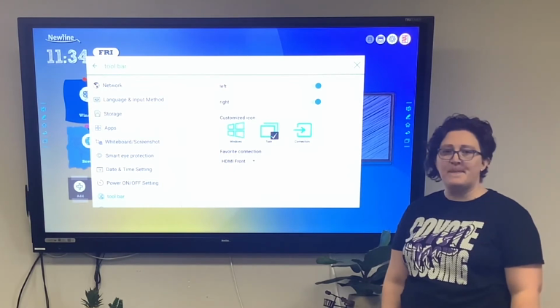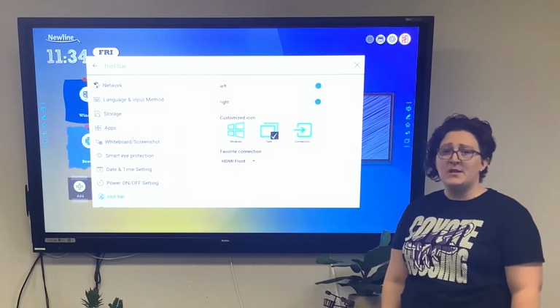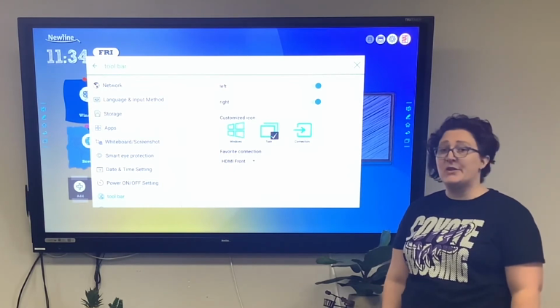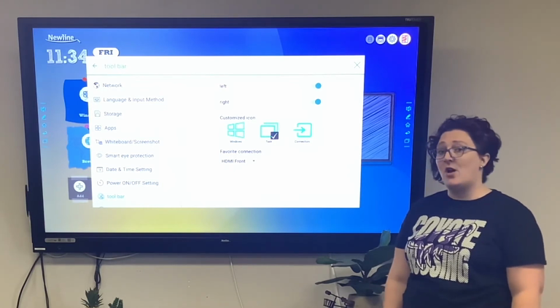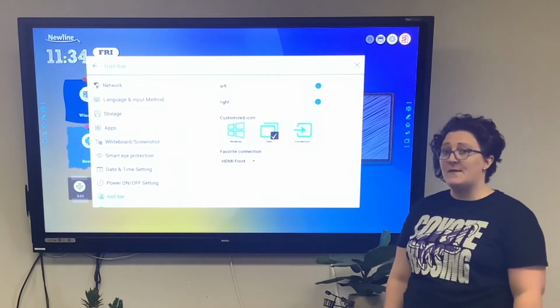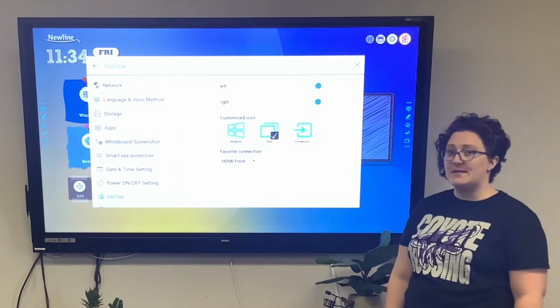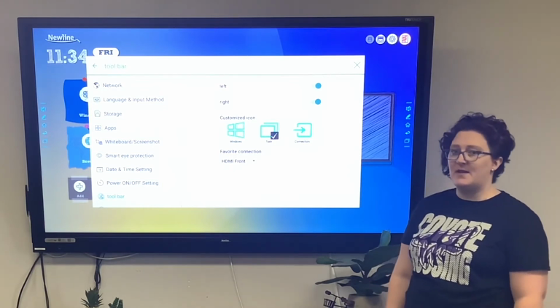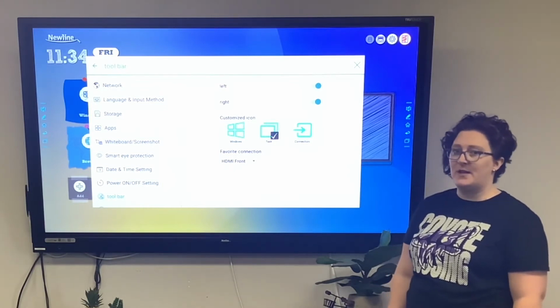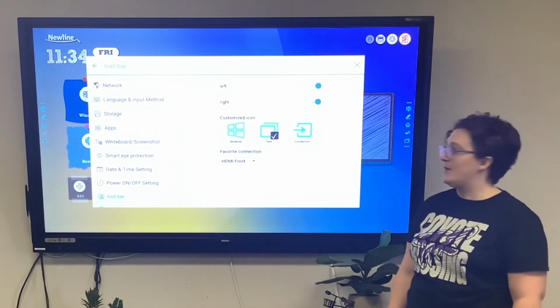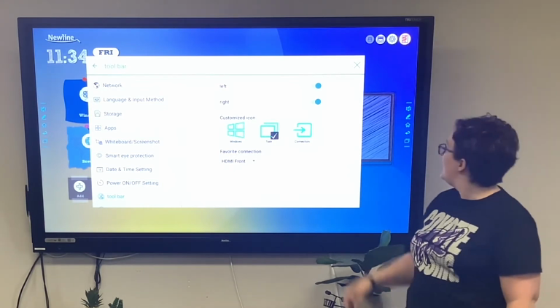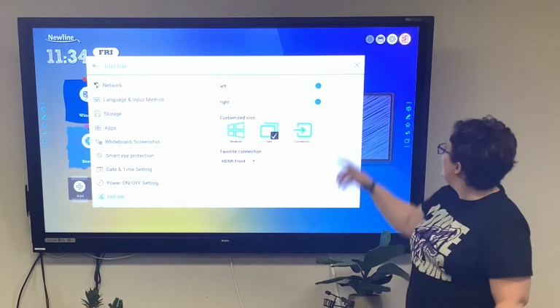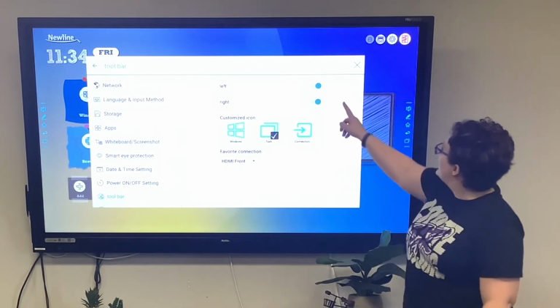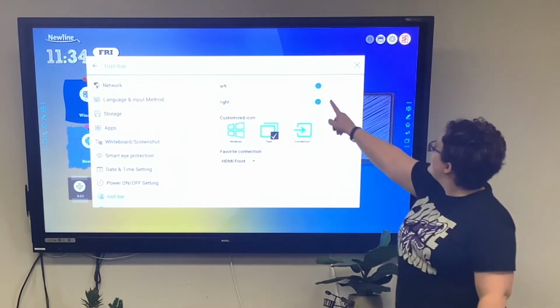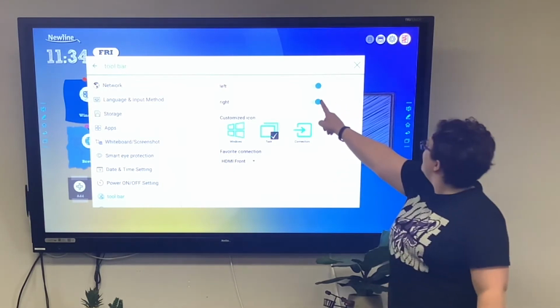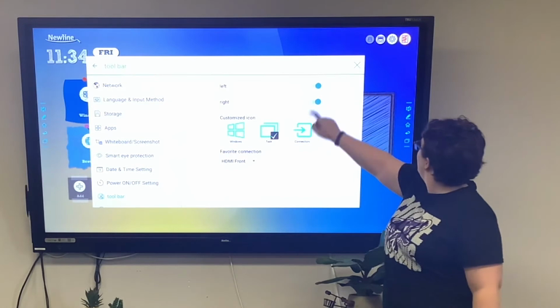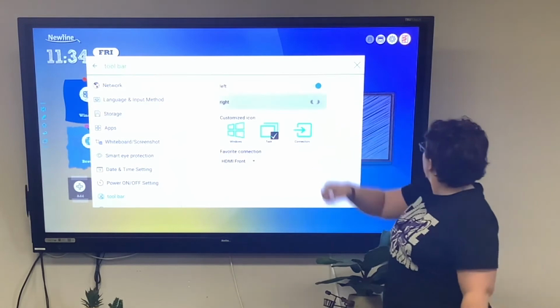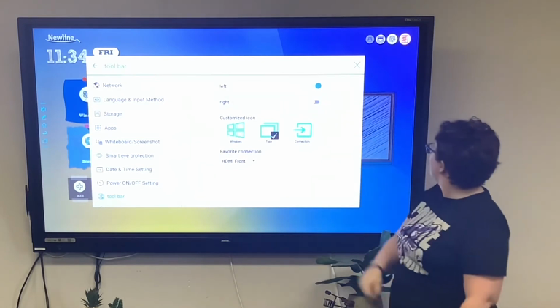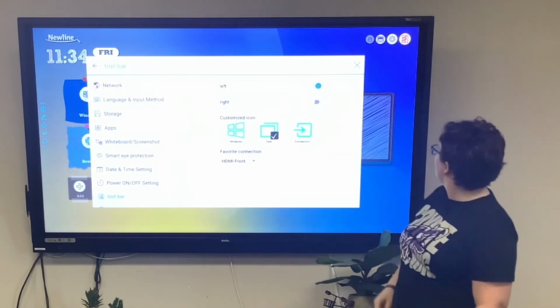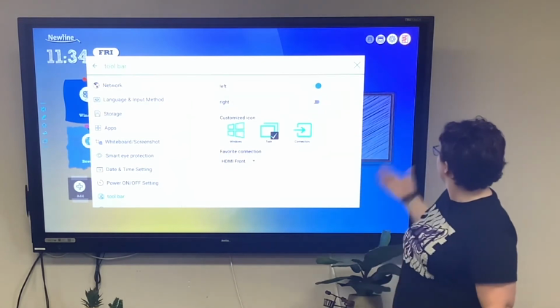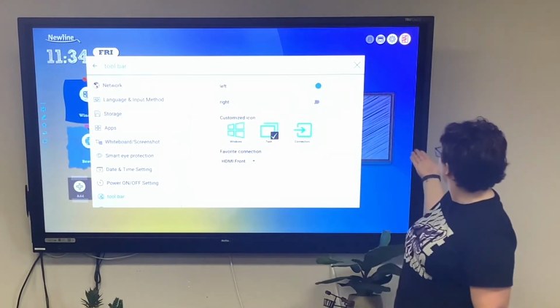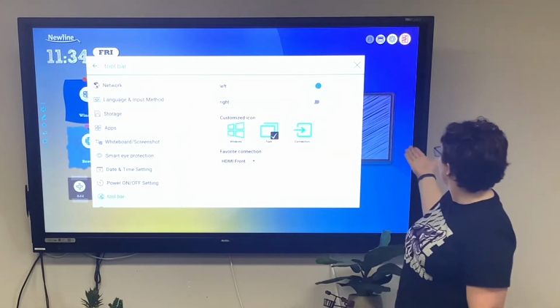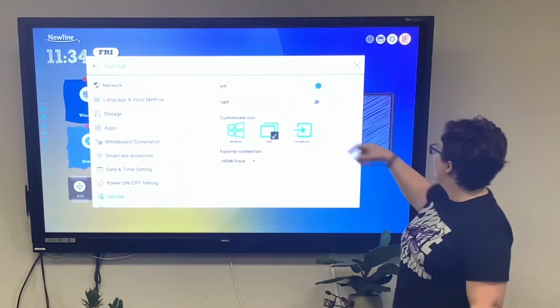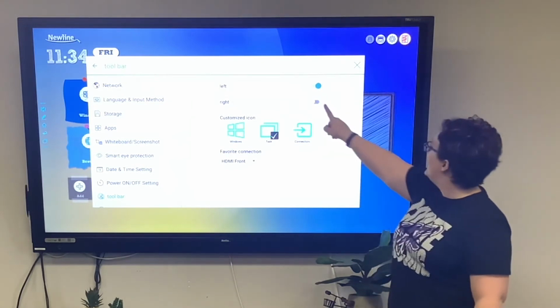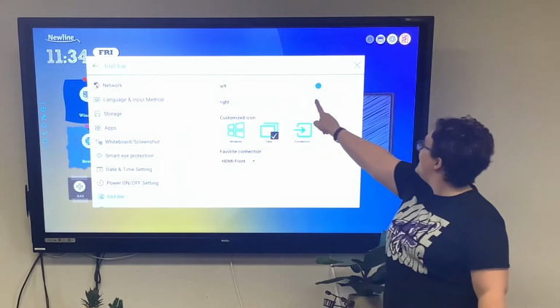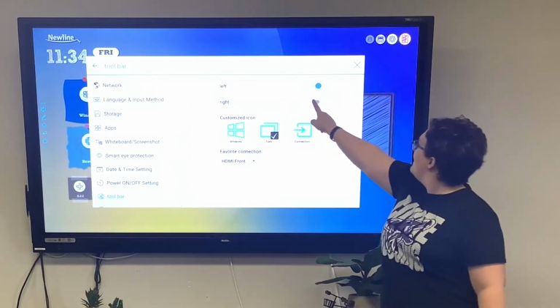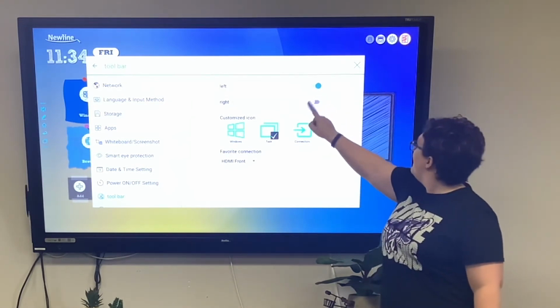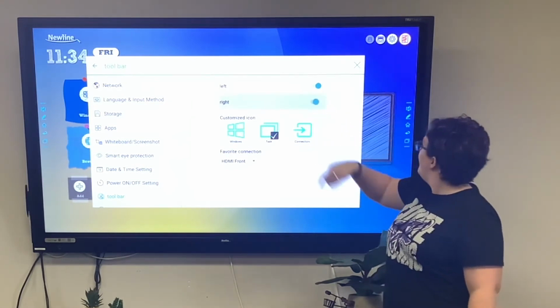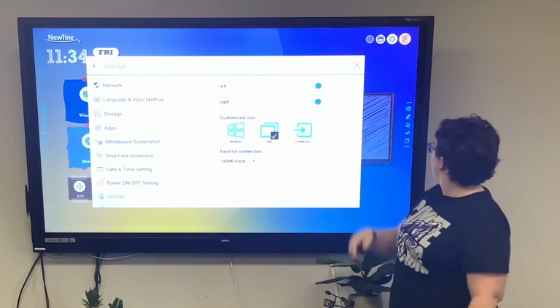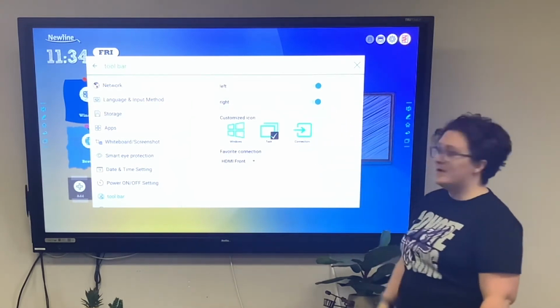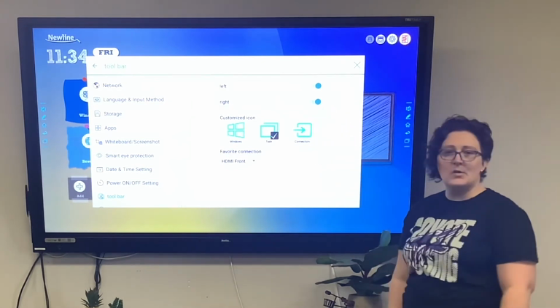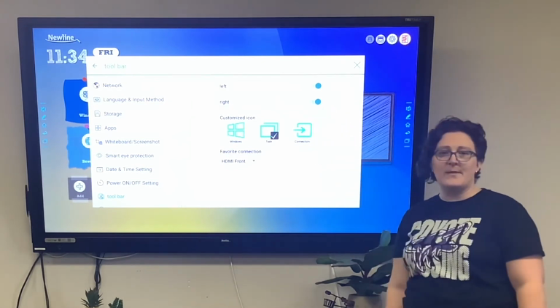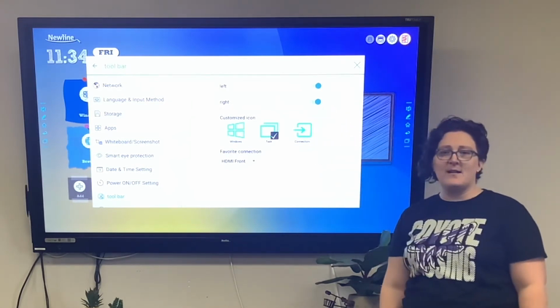To turn off the side menus, just click here, or click again to turn them back on. You can also move them up and down.